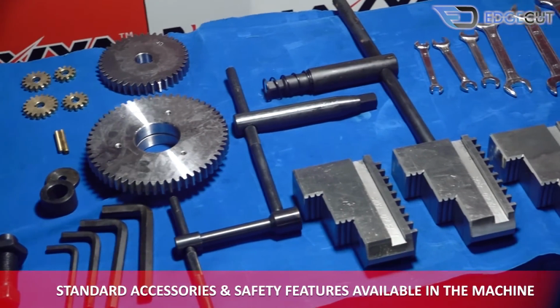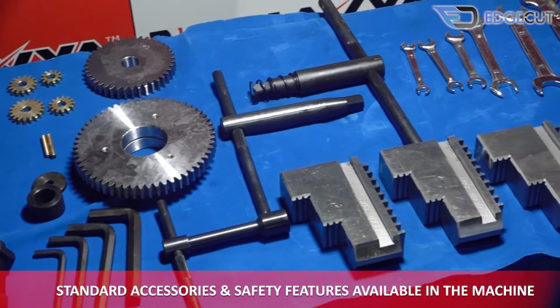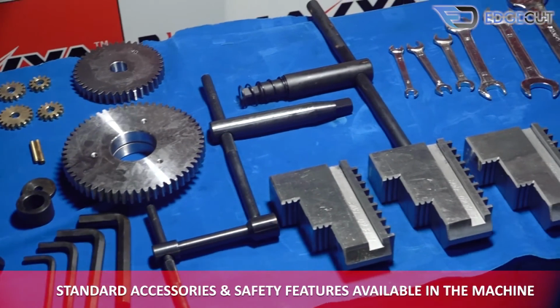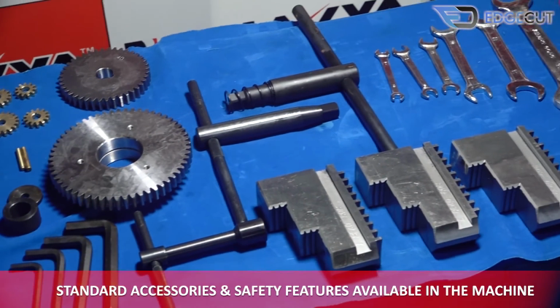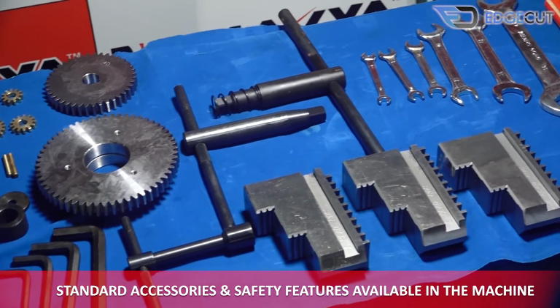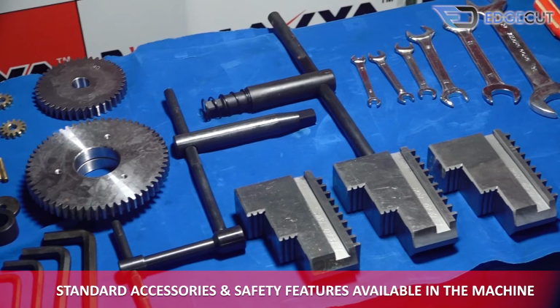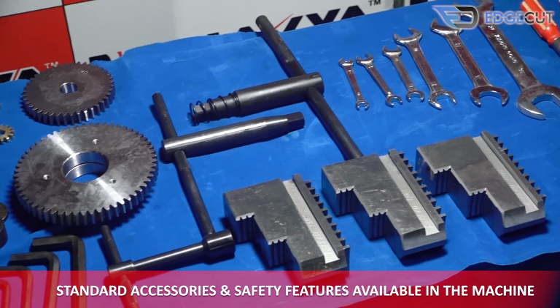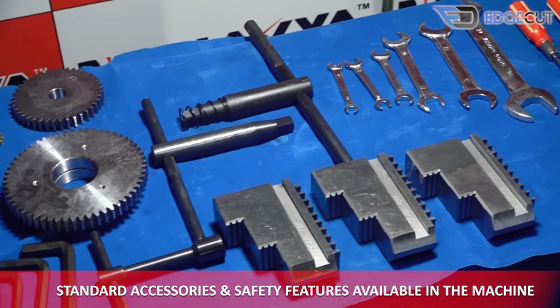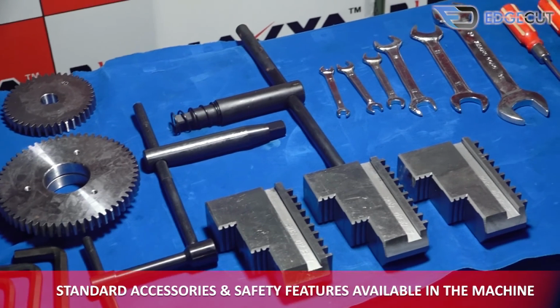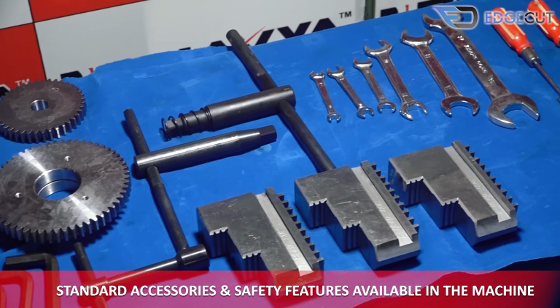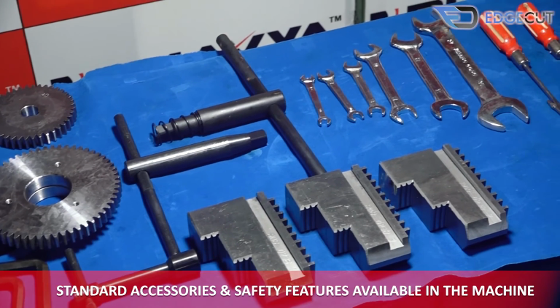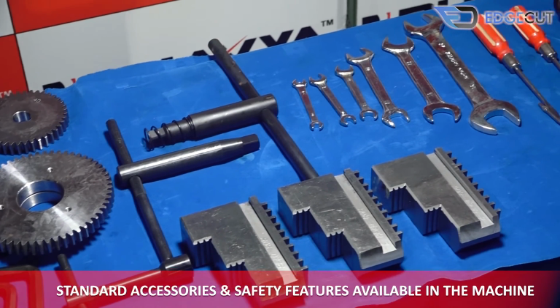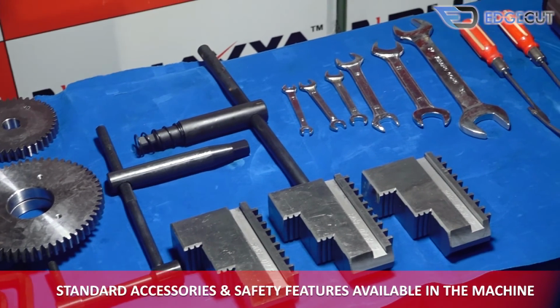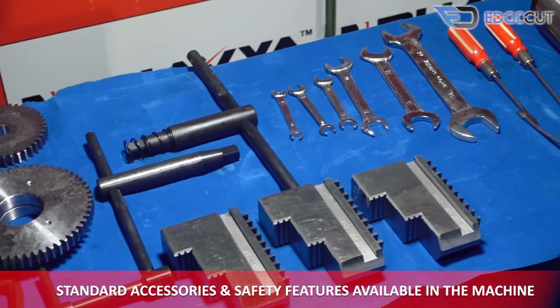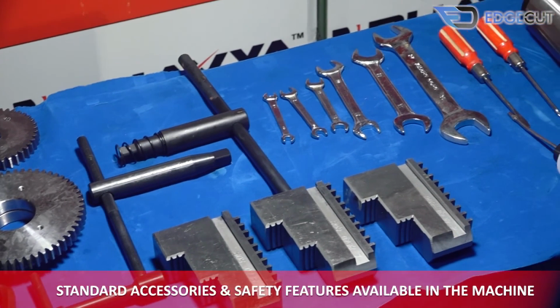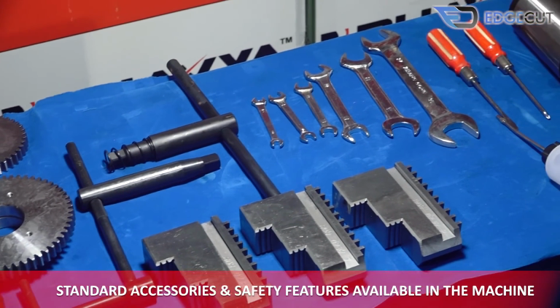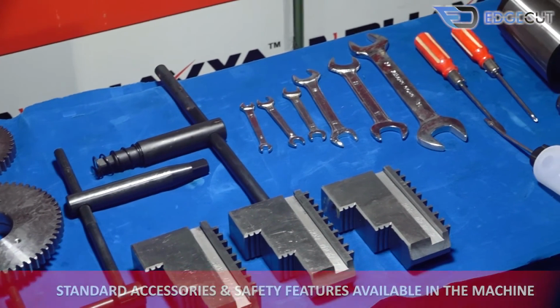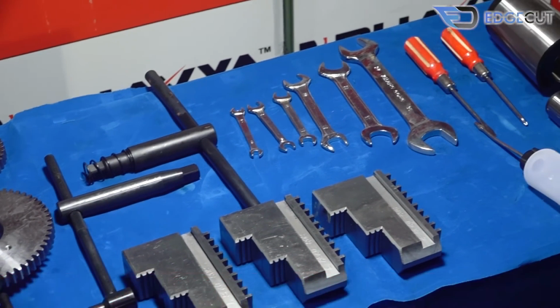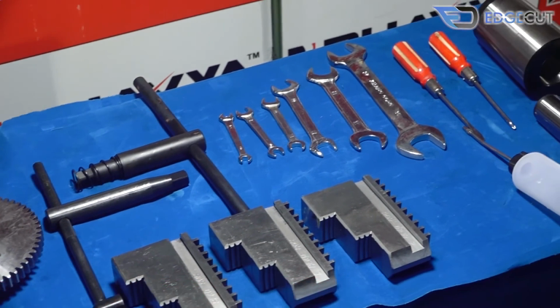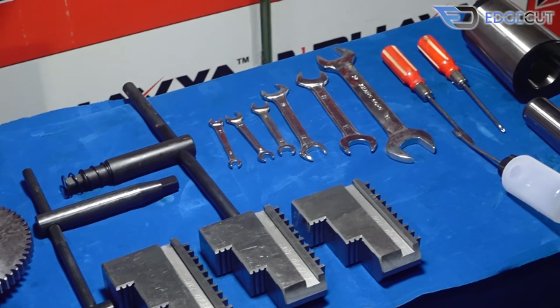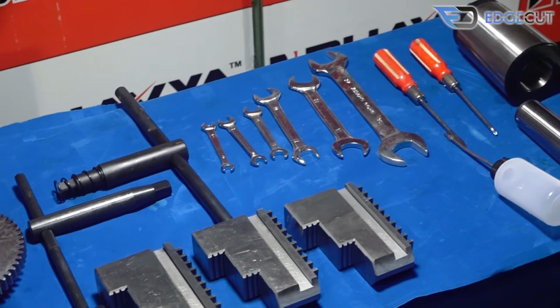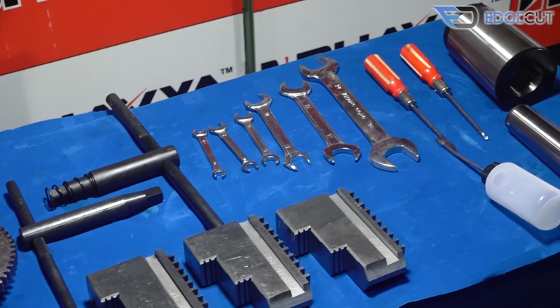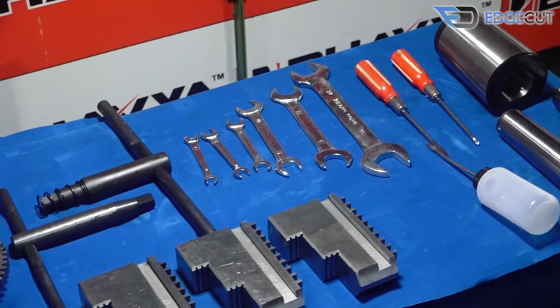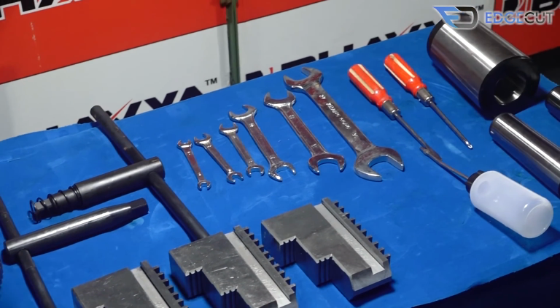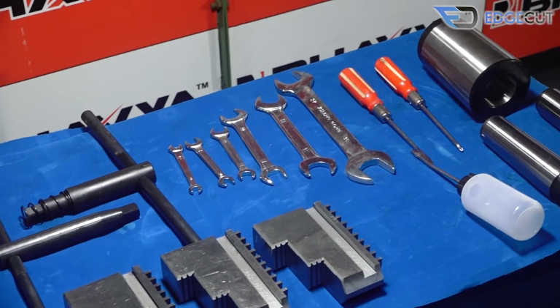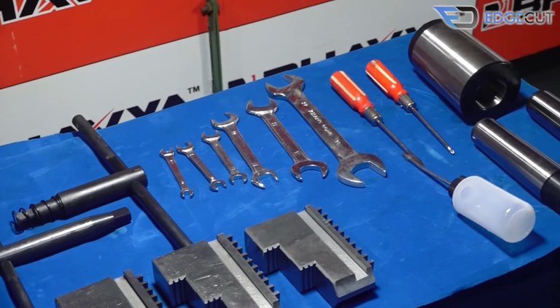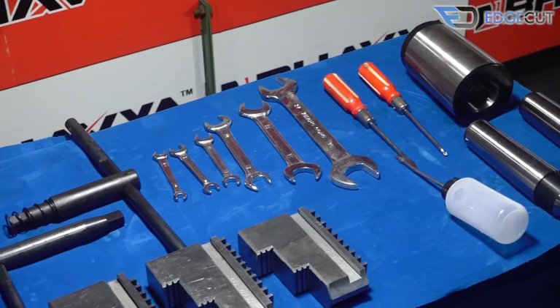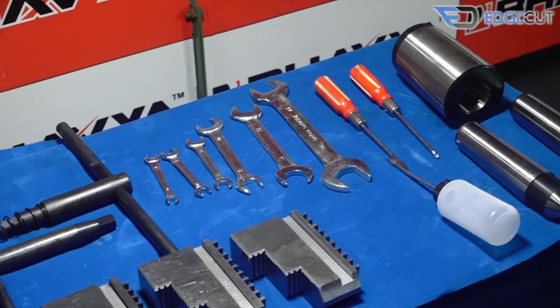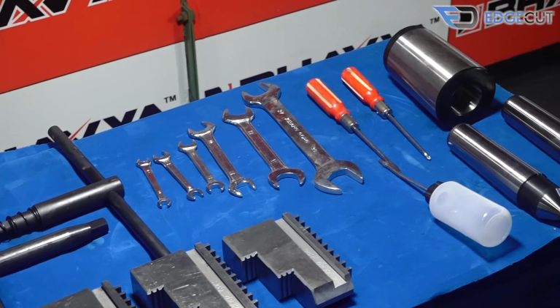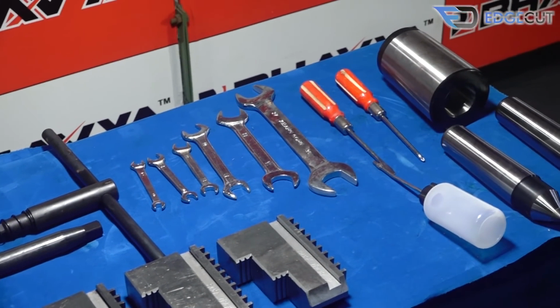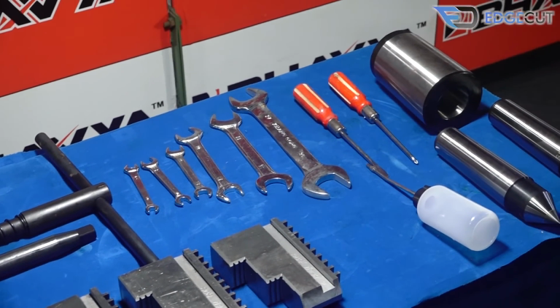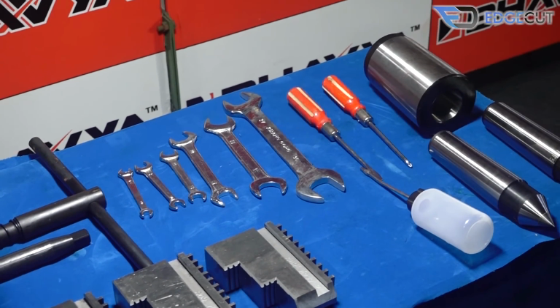Additional standard accessories include a gear set, tool kit box, center, oil gun, and center sleeve.